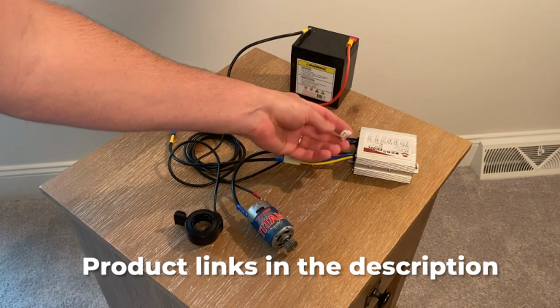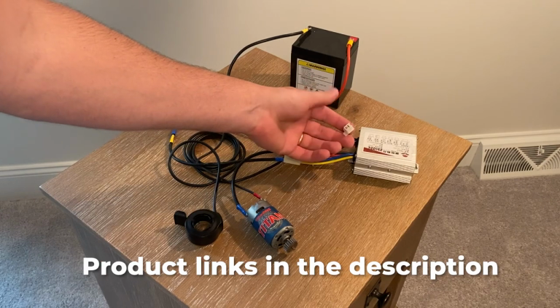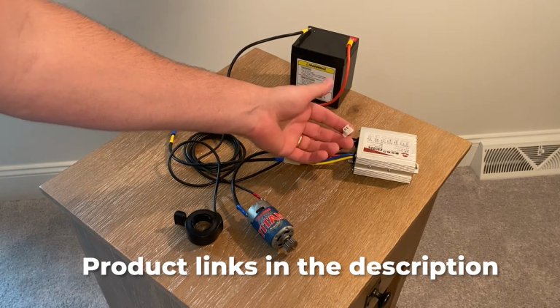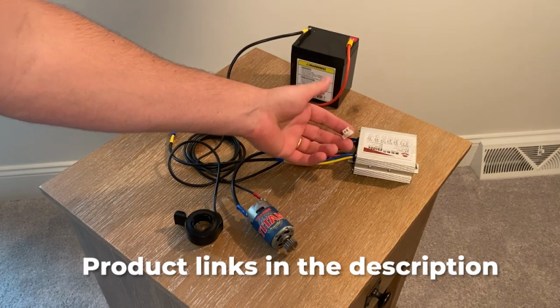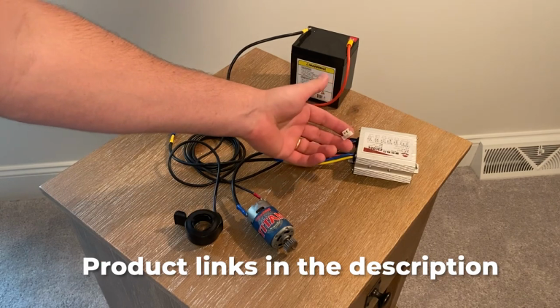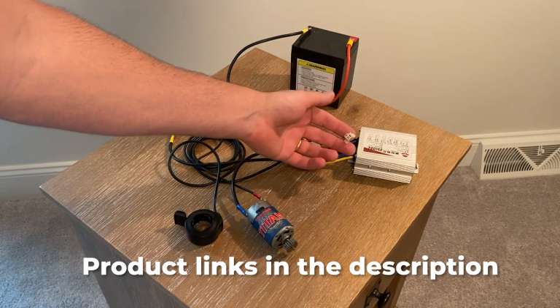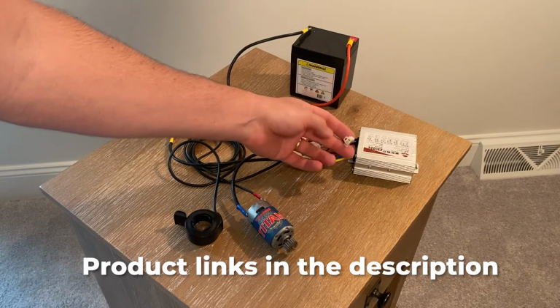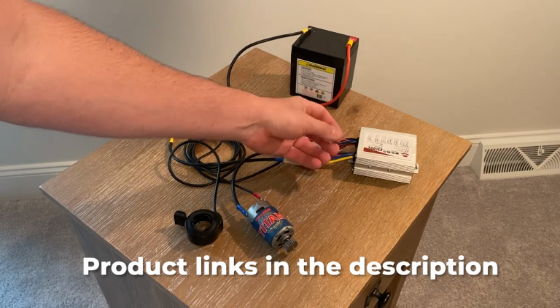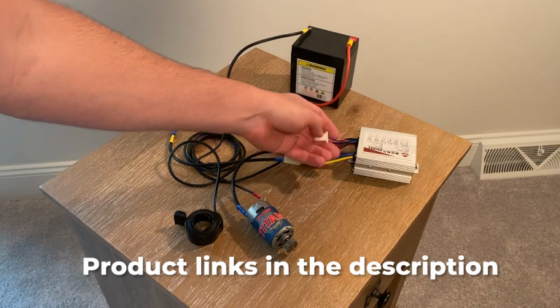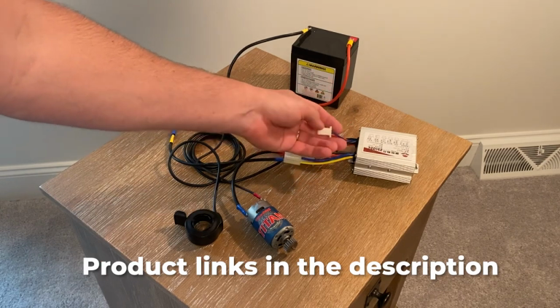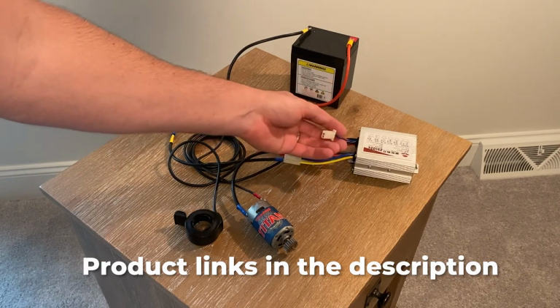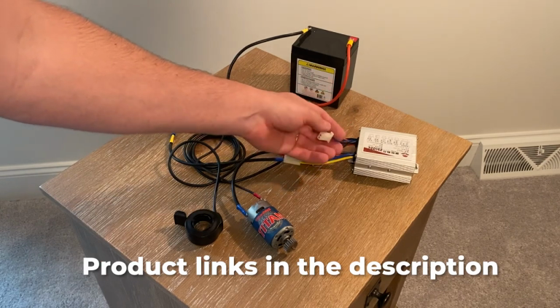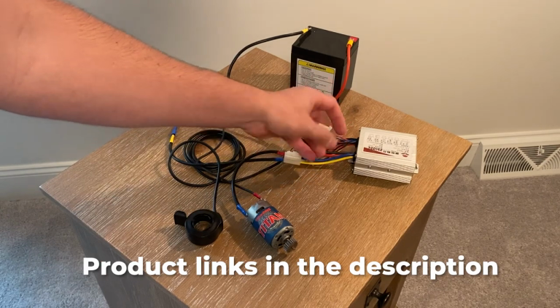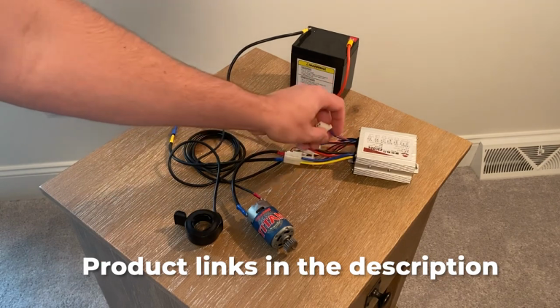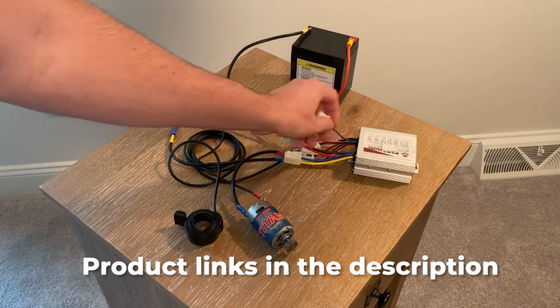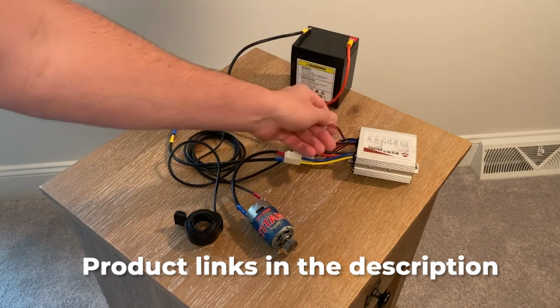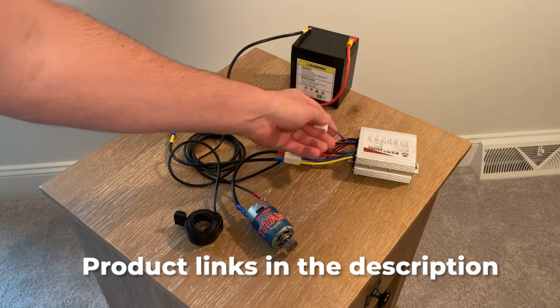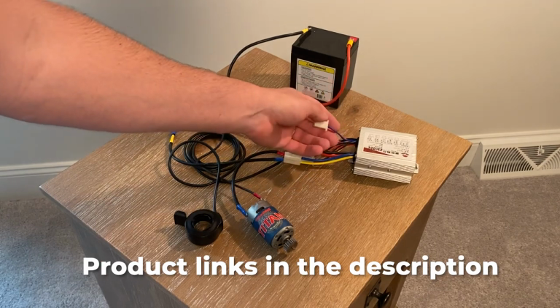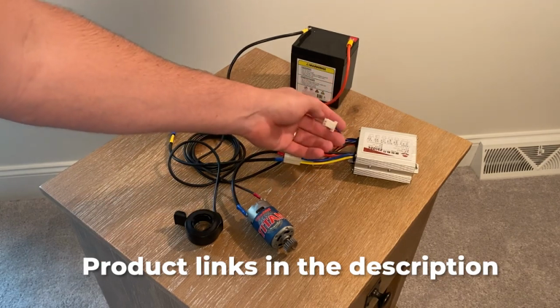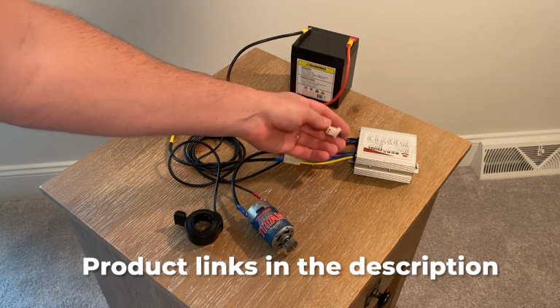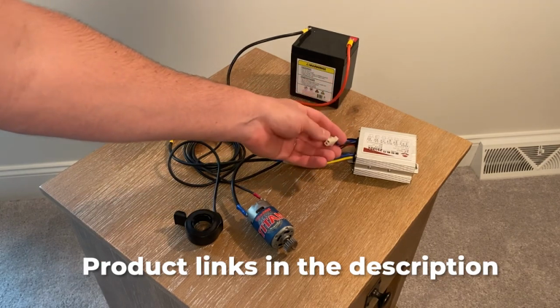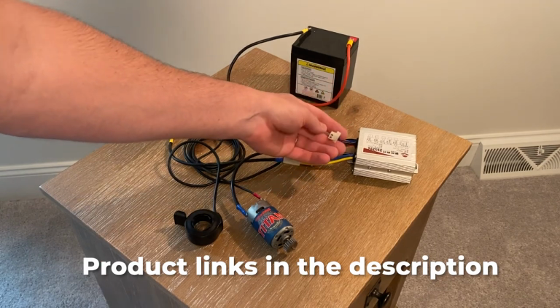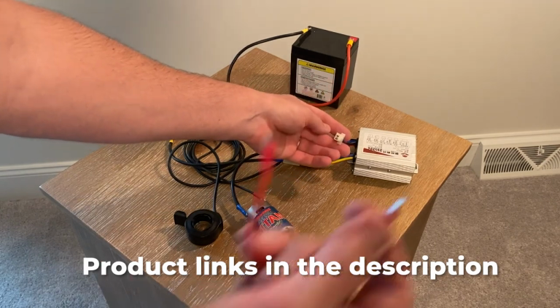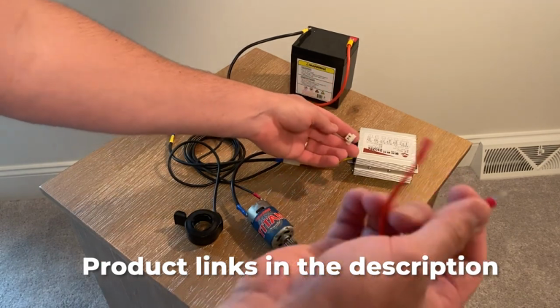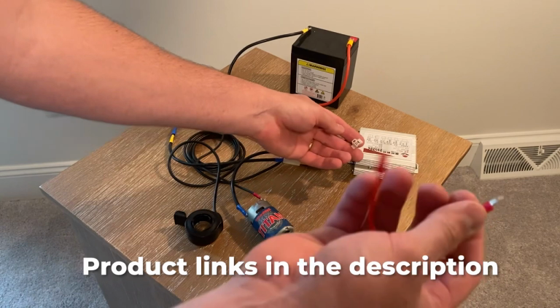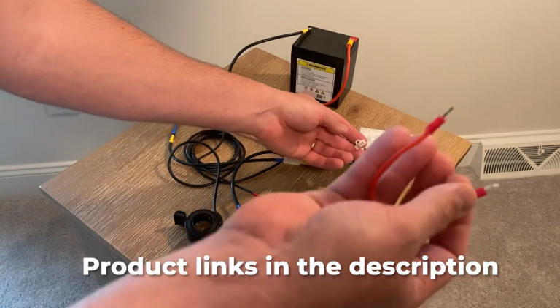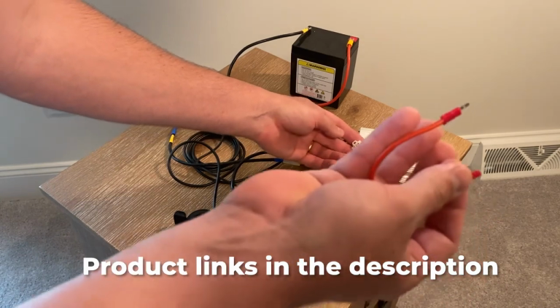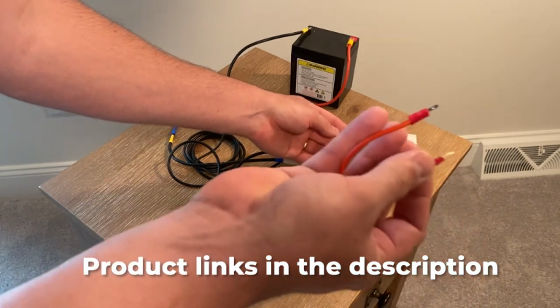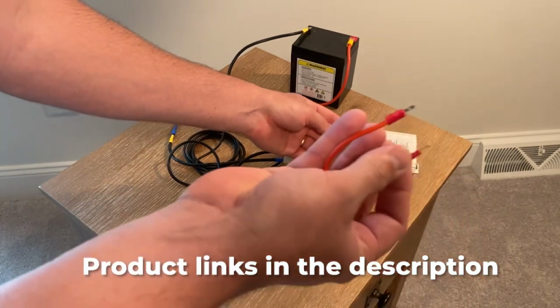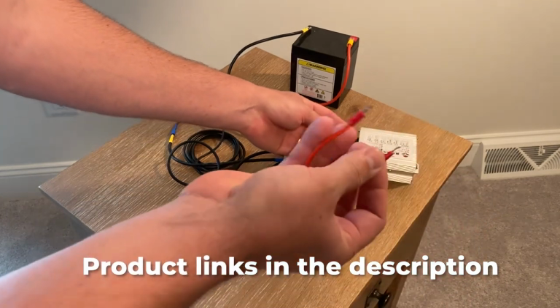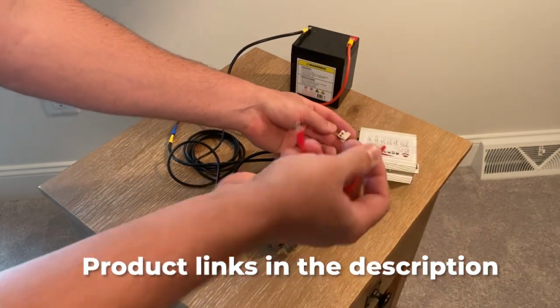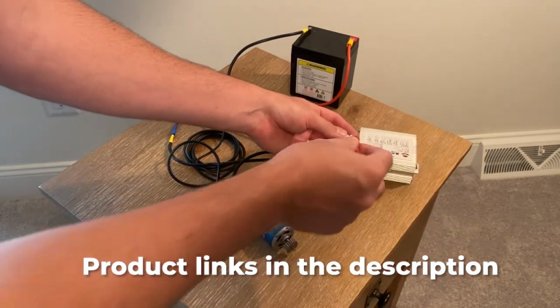Since we're not going to use one, you can either cut this off and twist the wires together, or create a jumper cable.